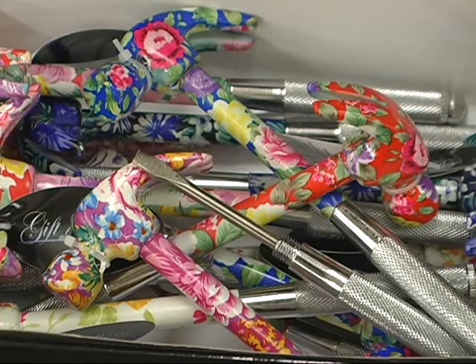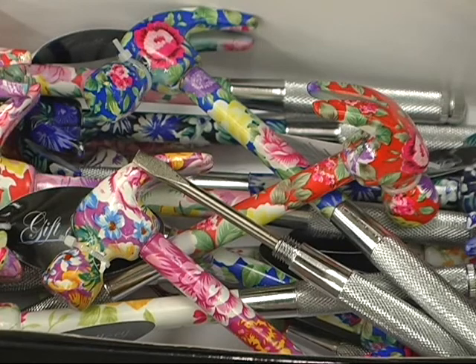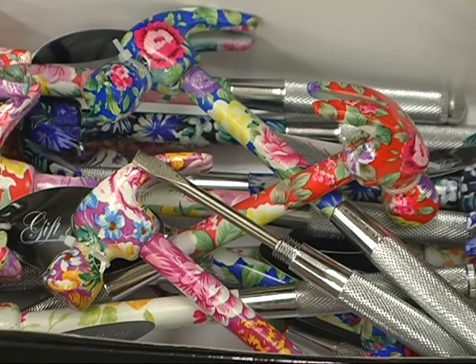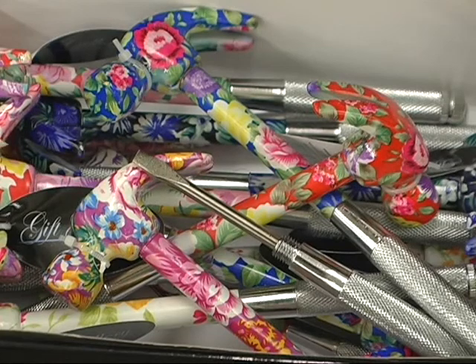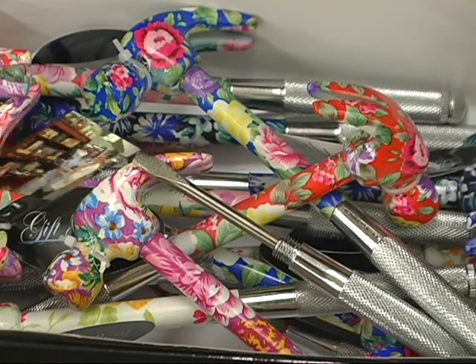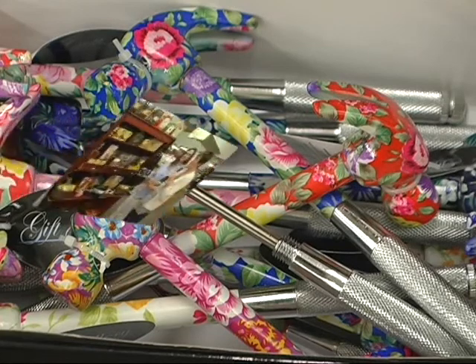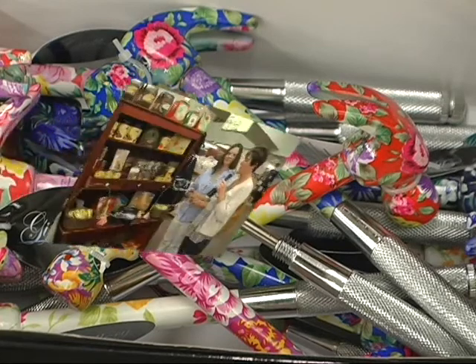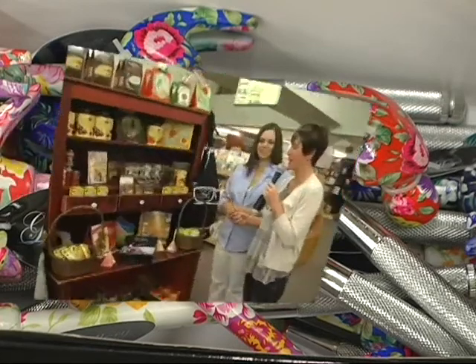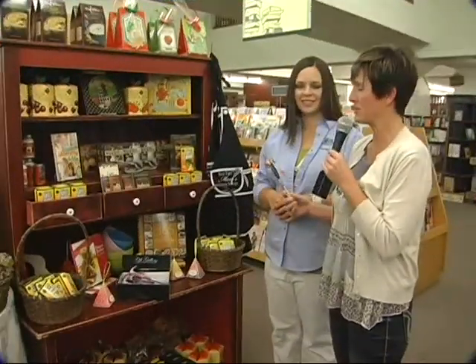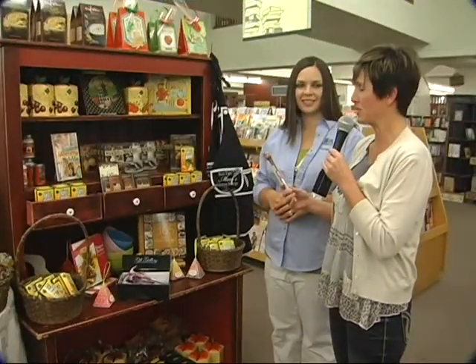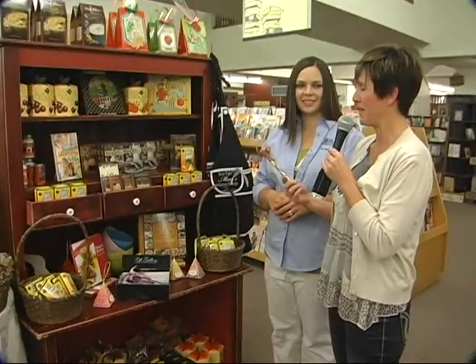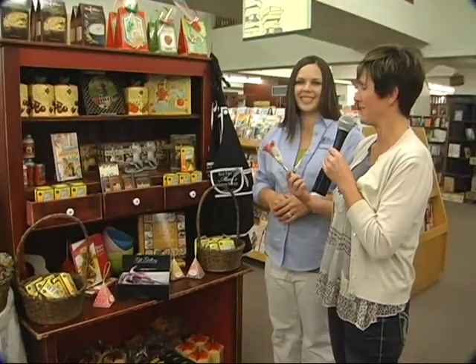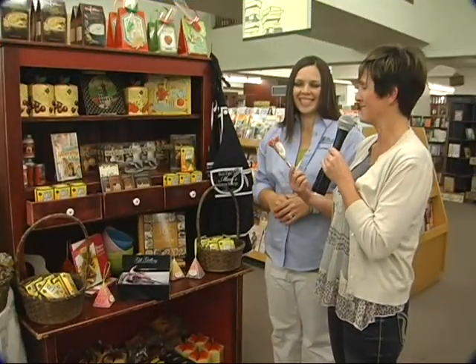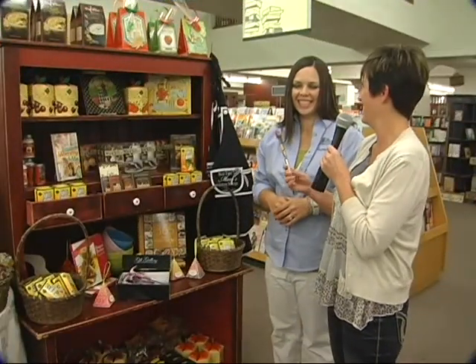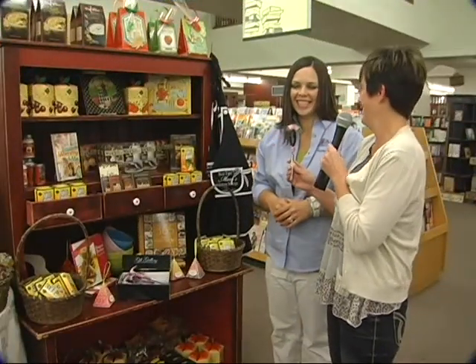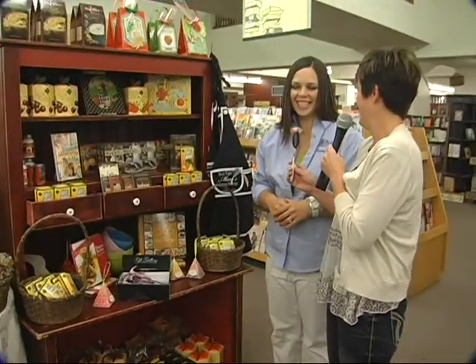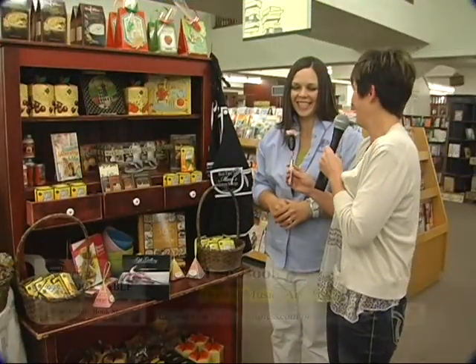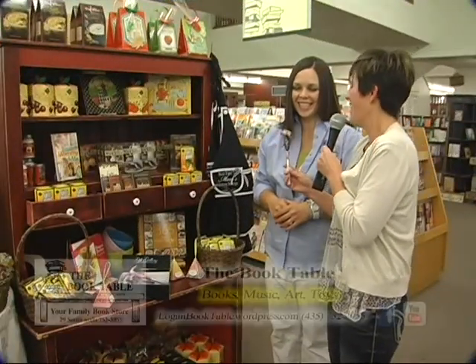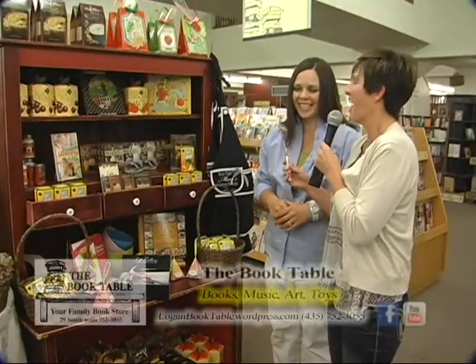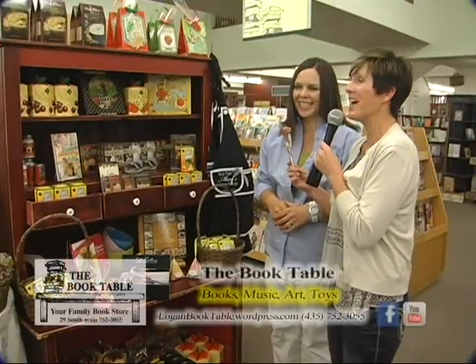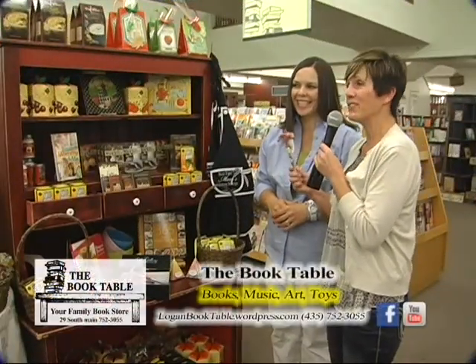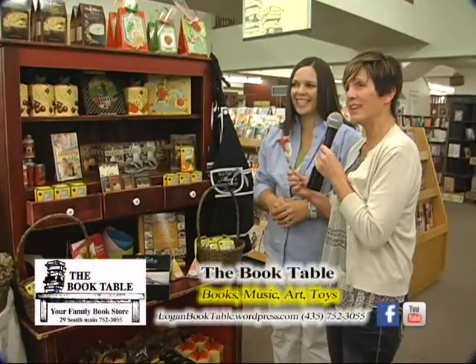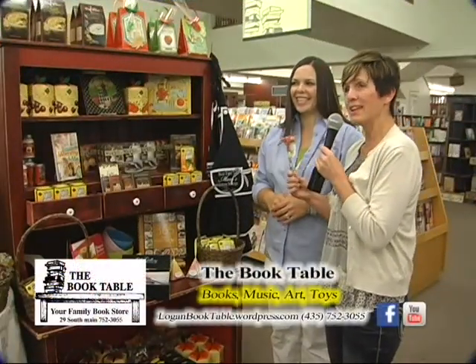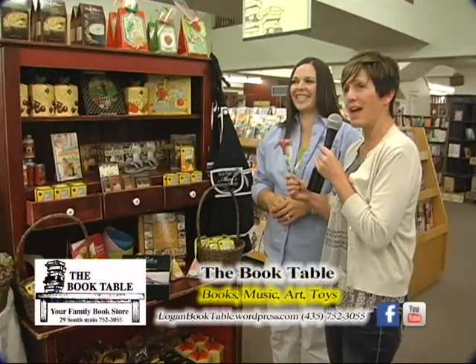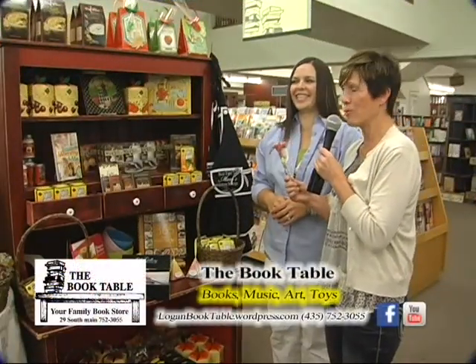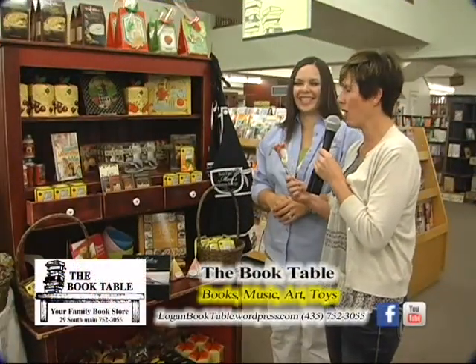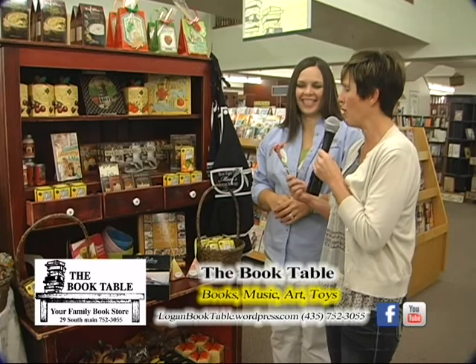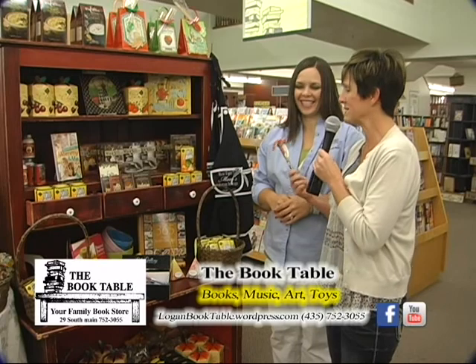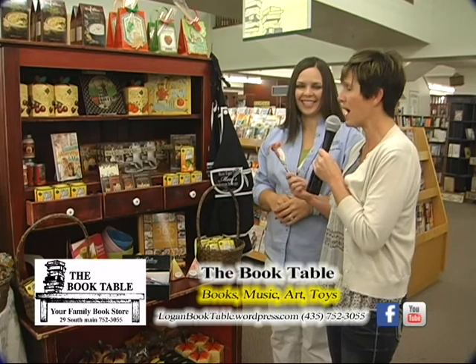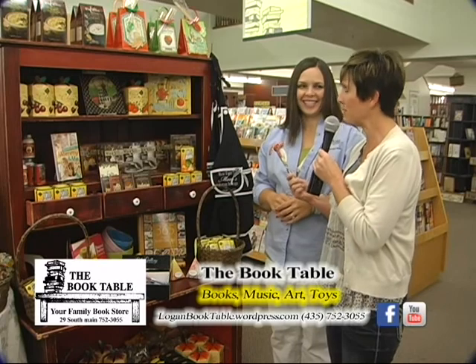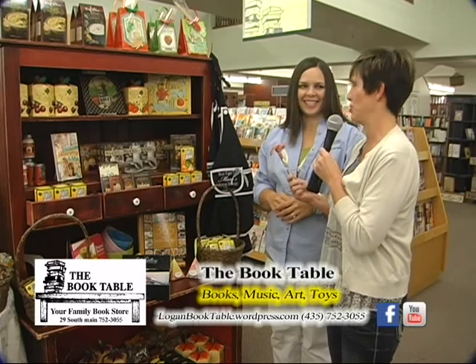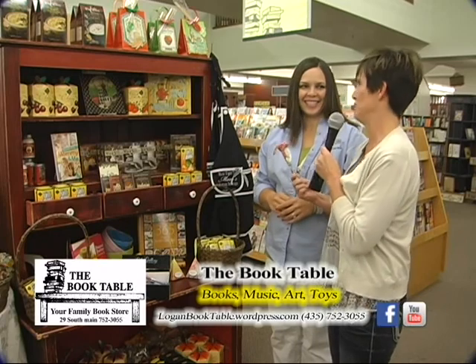If you're the mom who has everything, I bet you don't have this. And if you need a hammer at home, it's got to be cute.